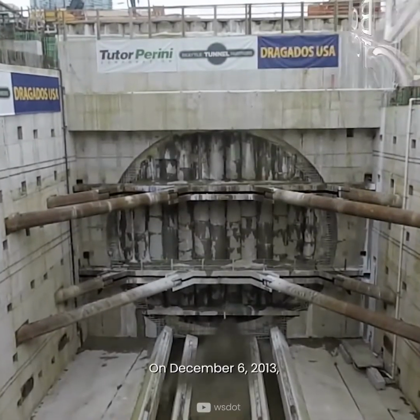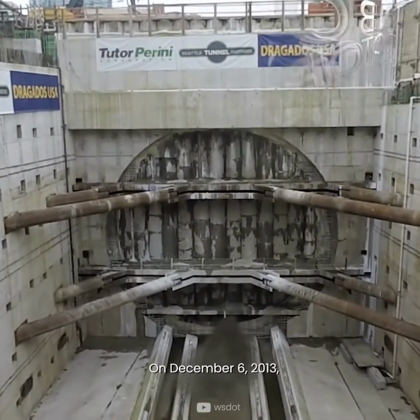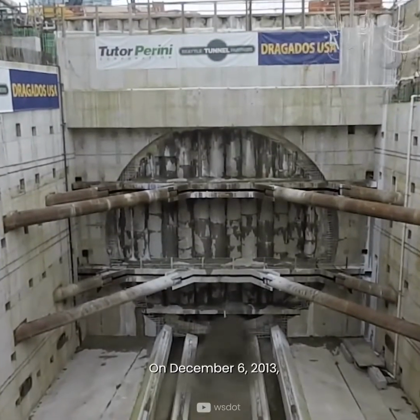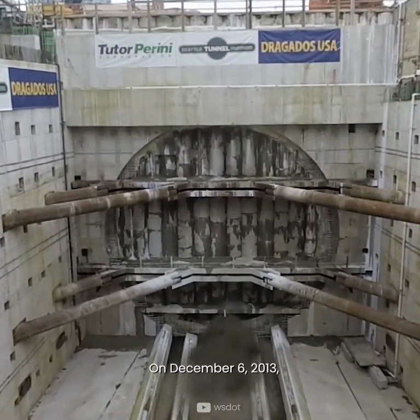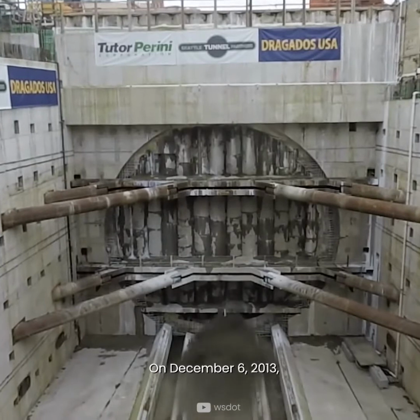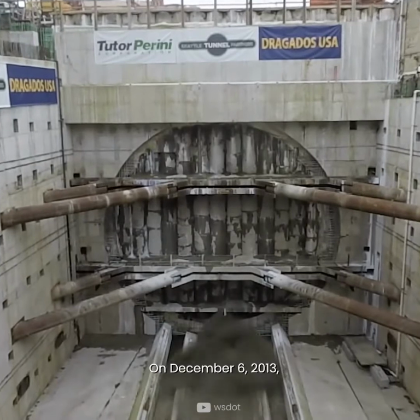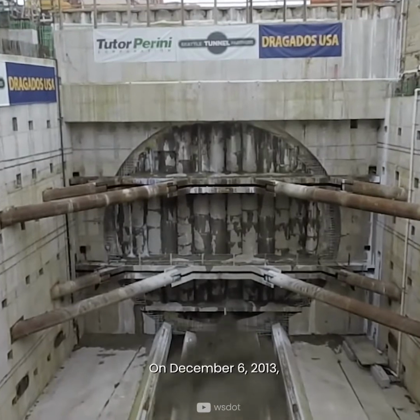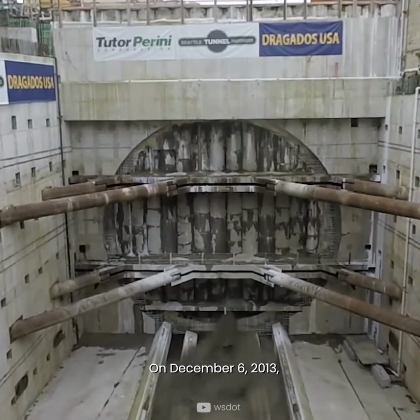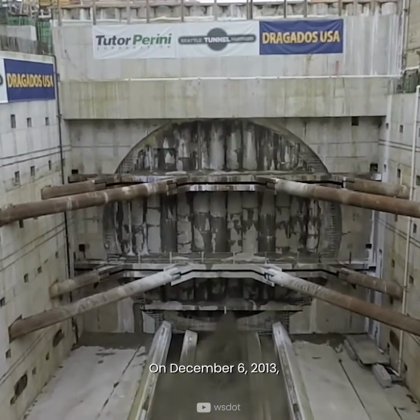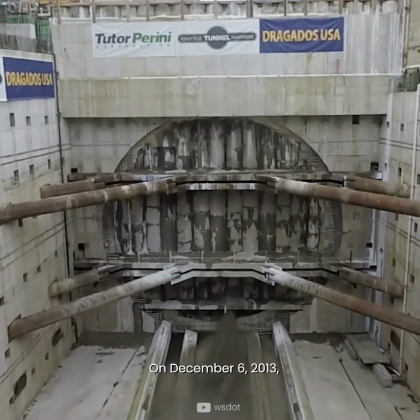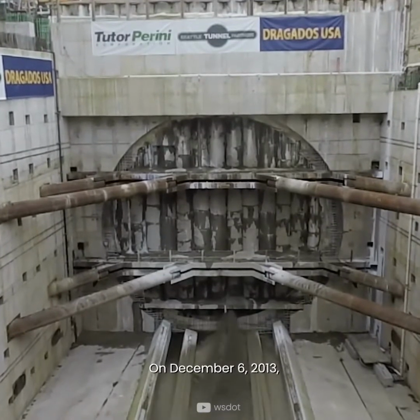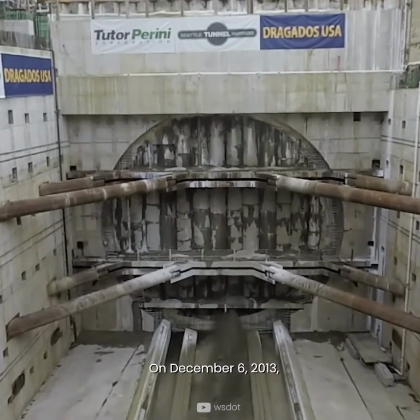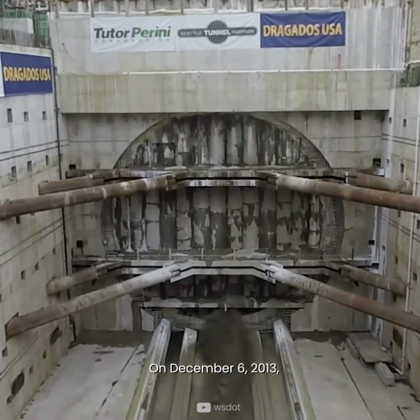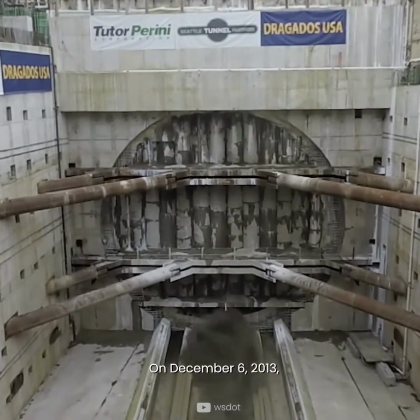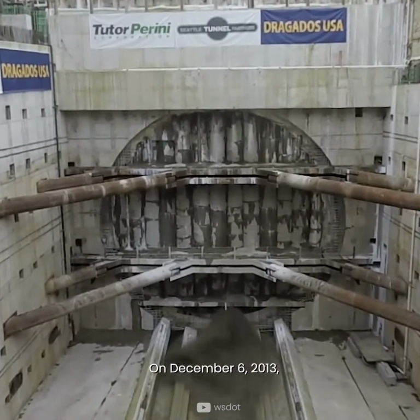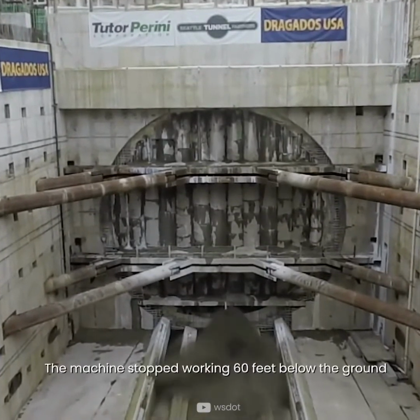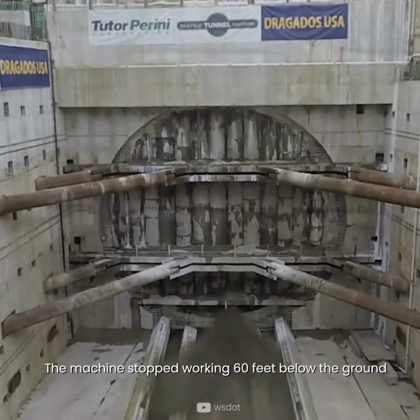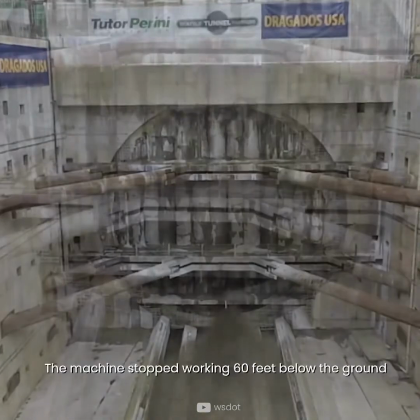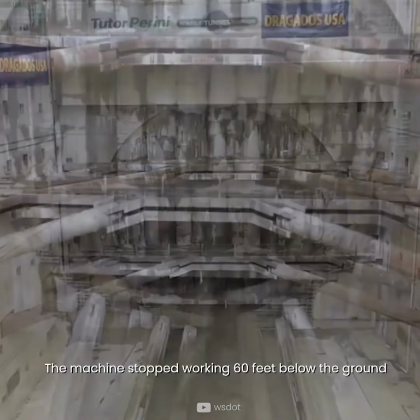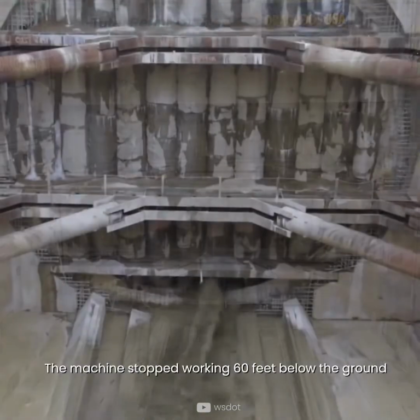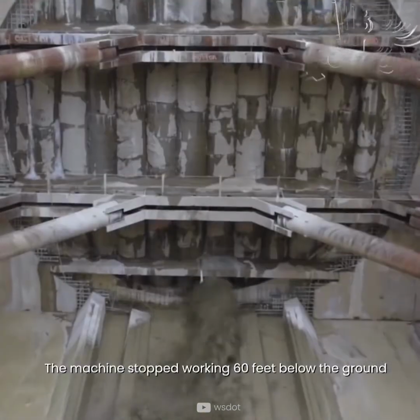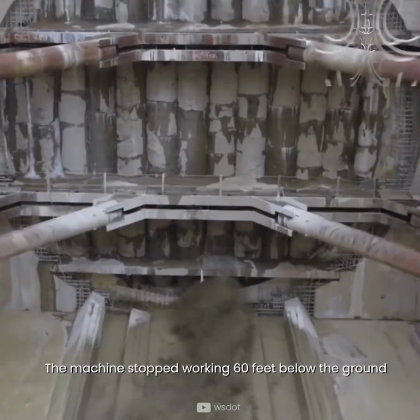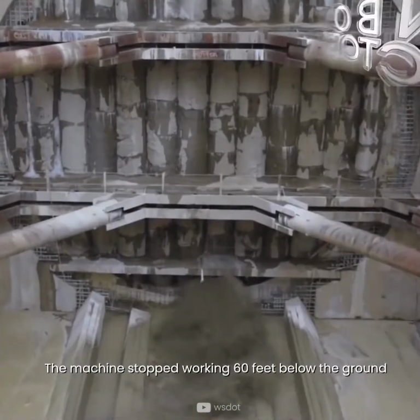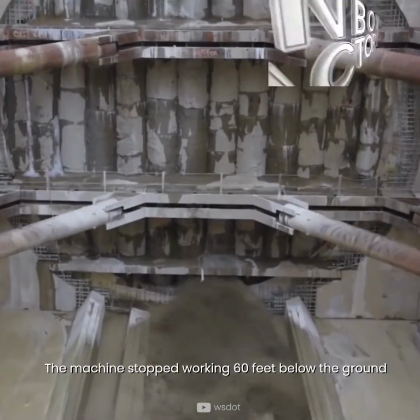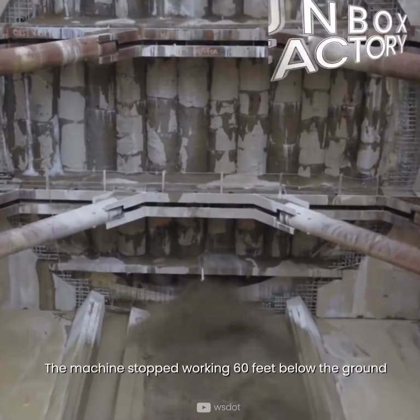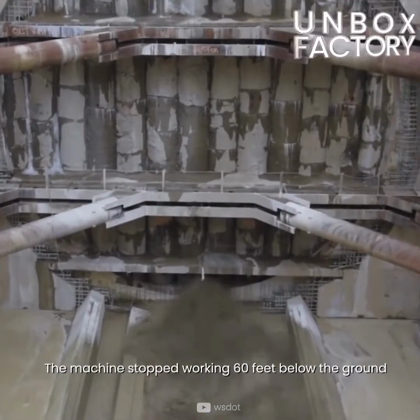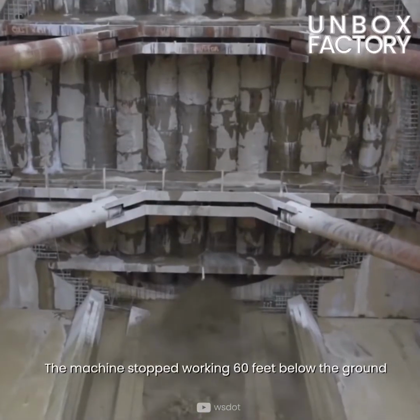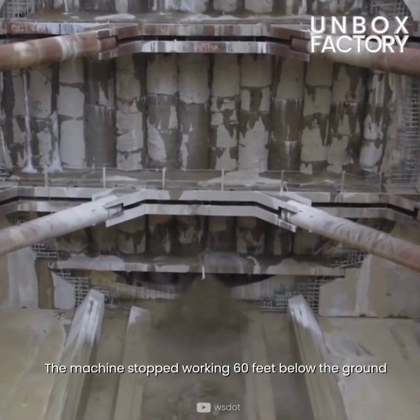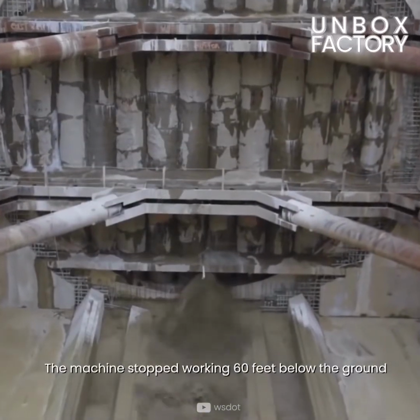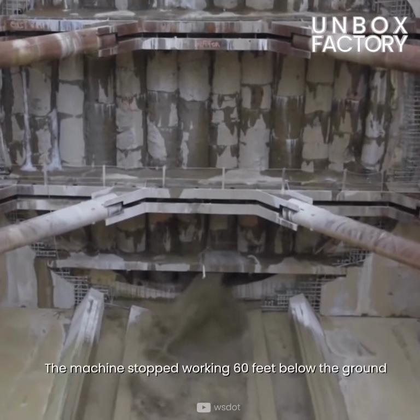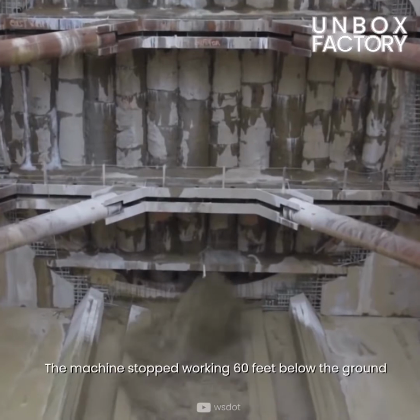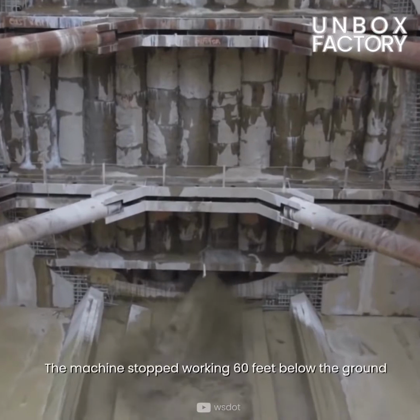On December 6th, 2013, the machine stopped working 60 feet below the ground.